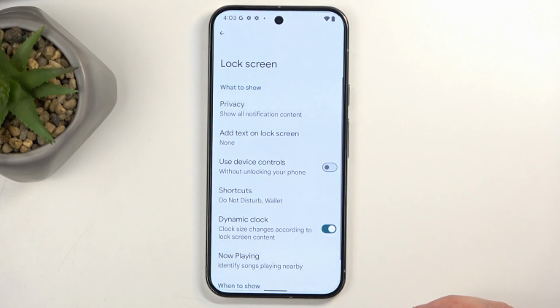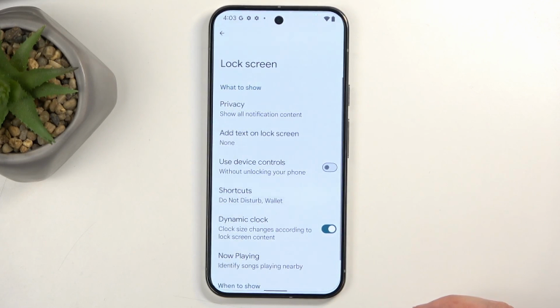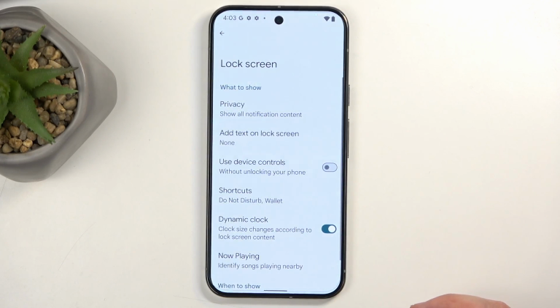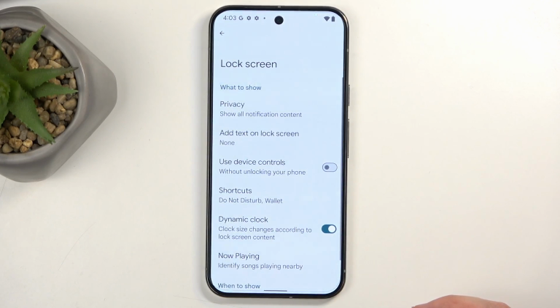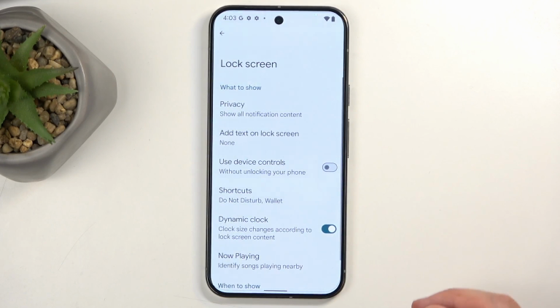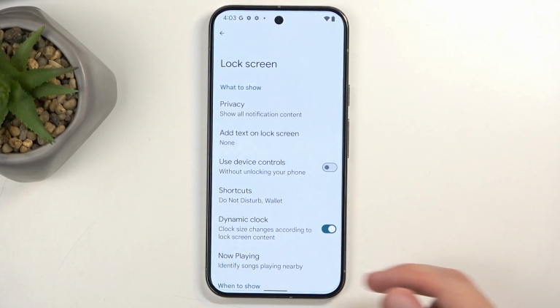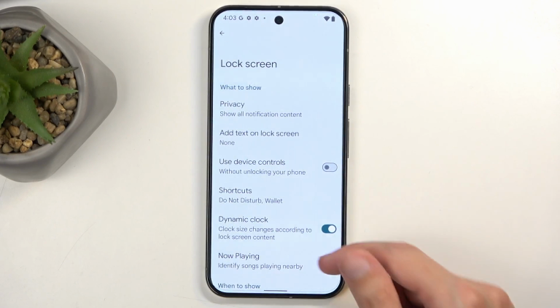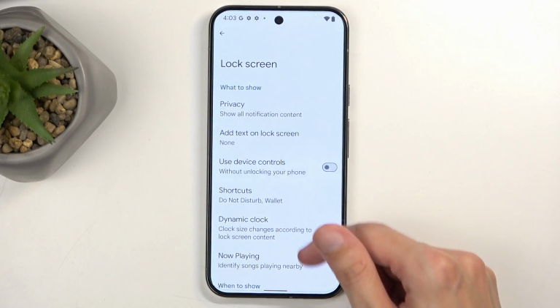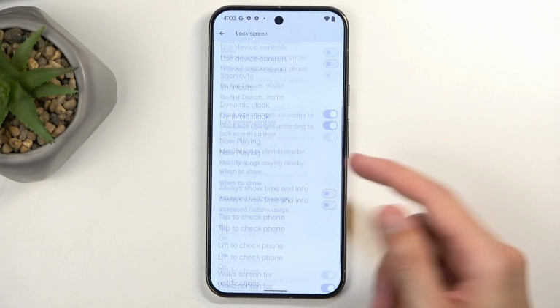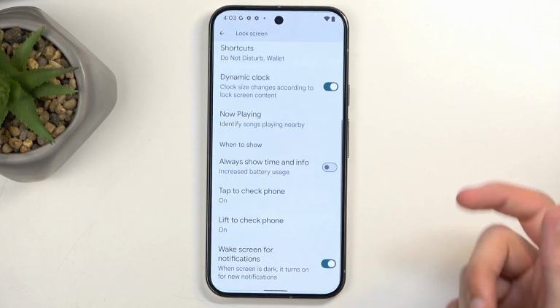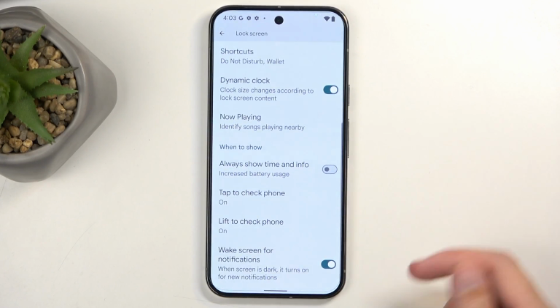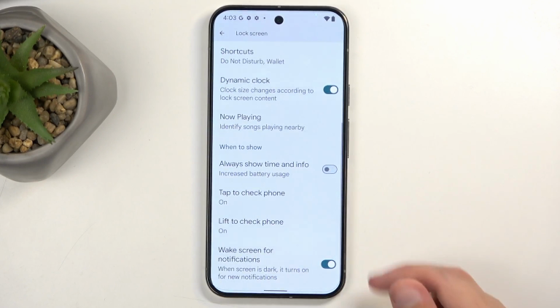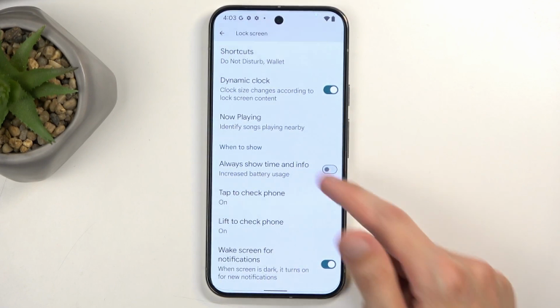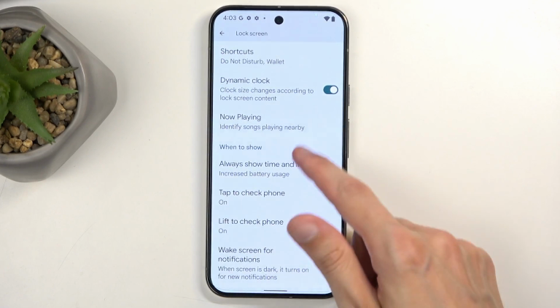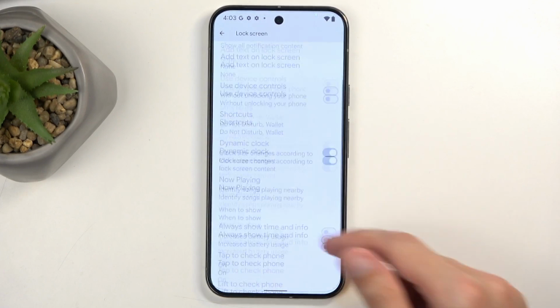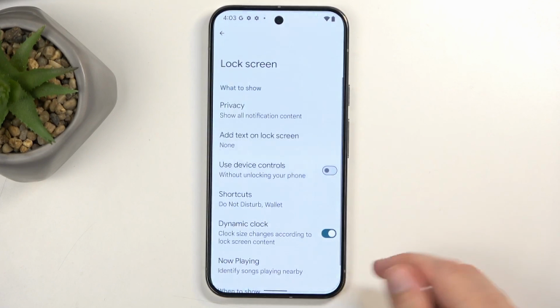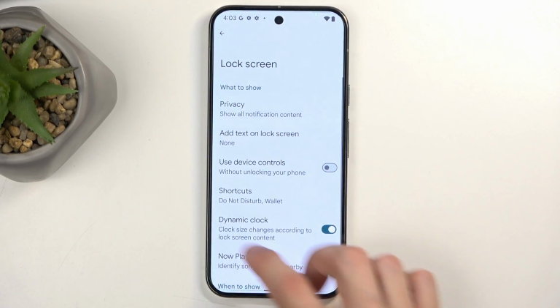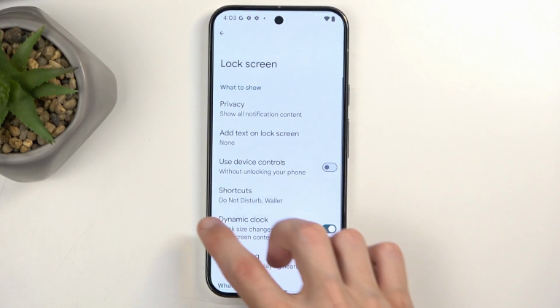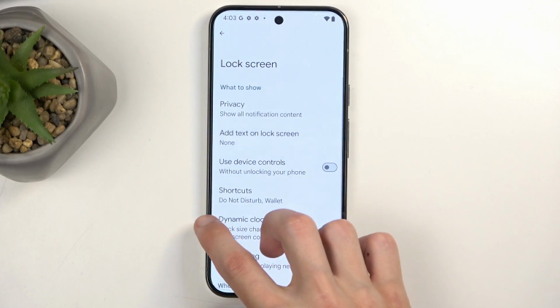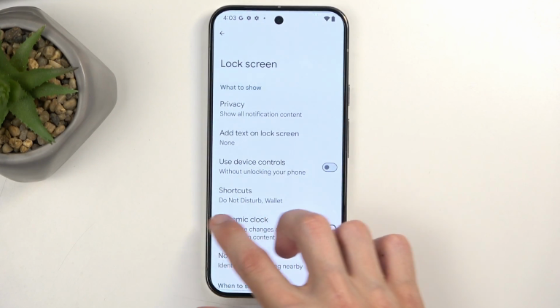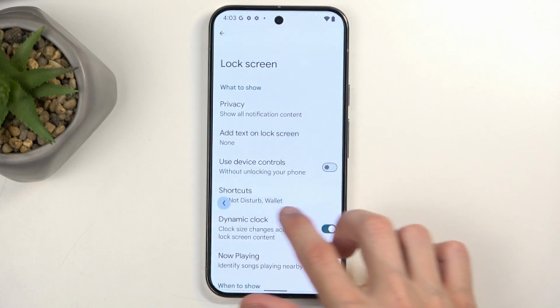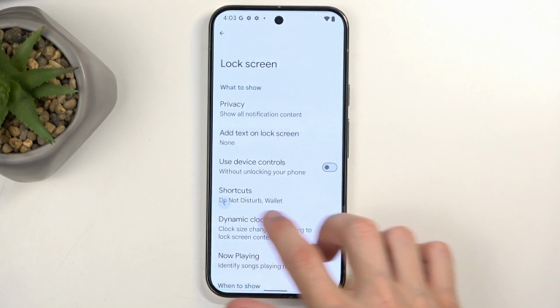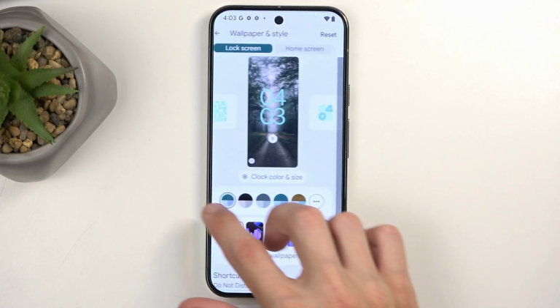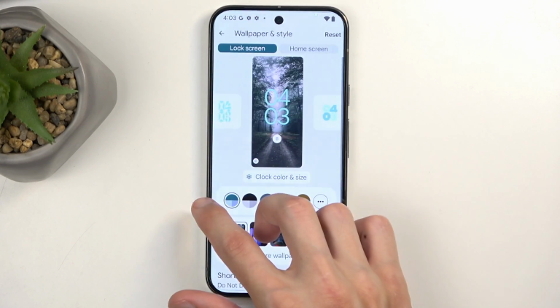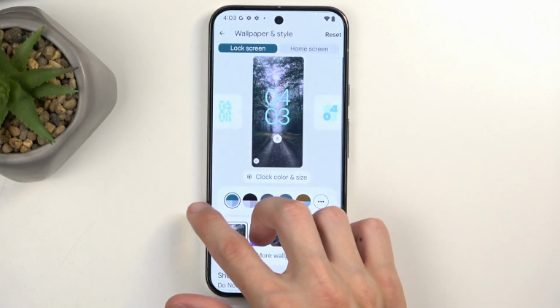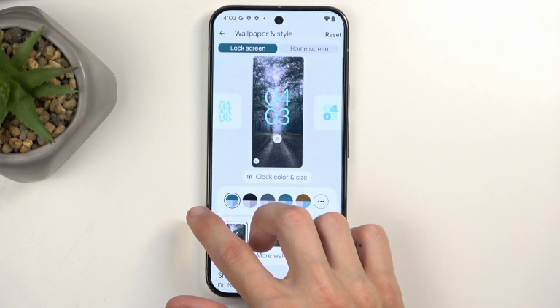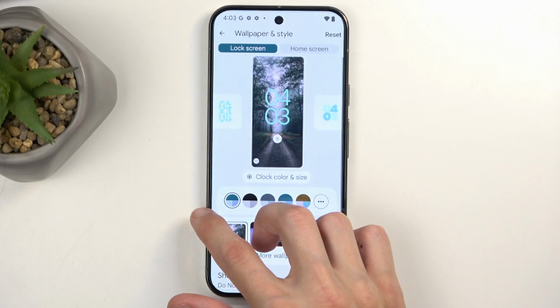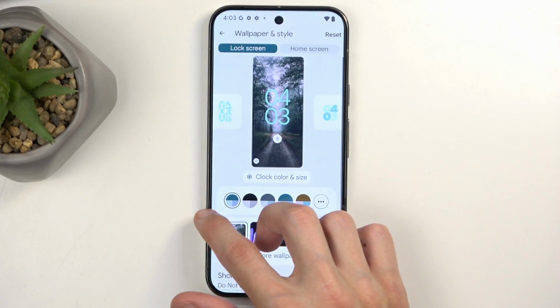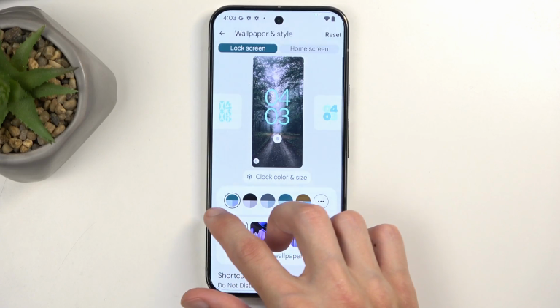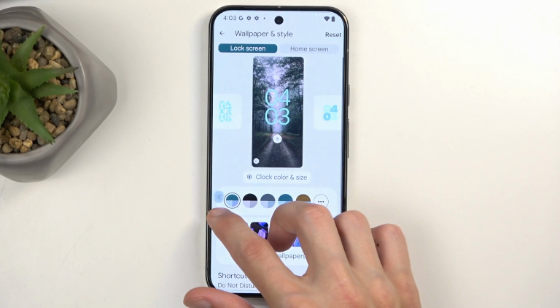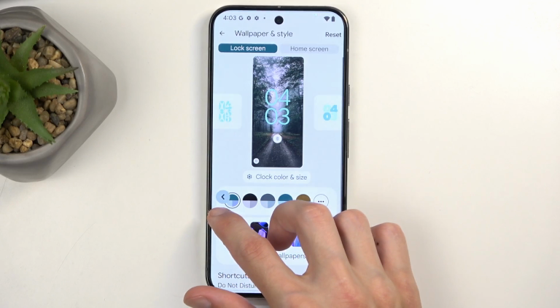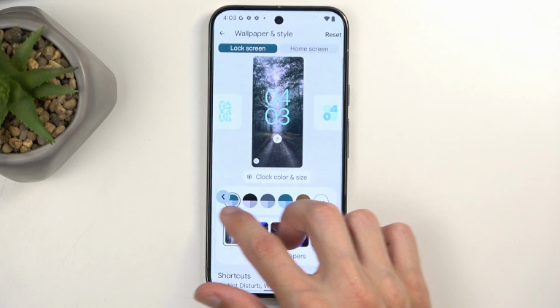There are also some more lock screen options here which you can fiddle around with to see what you want to change.